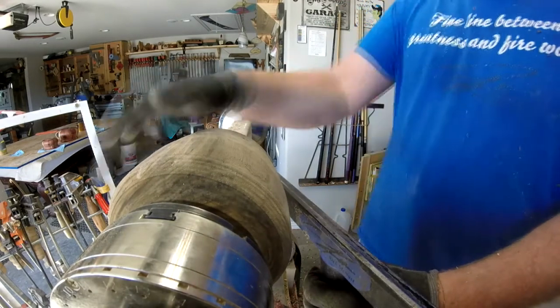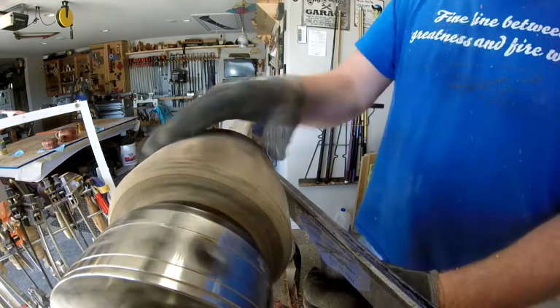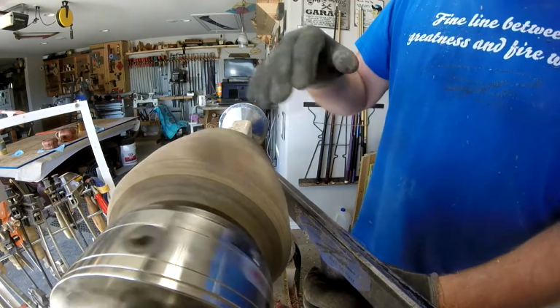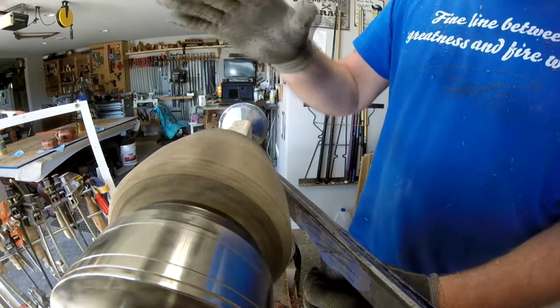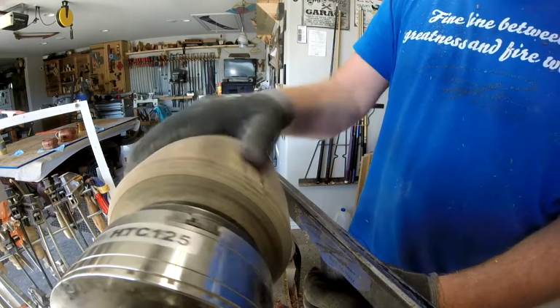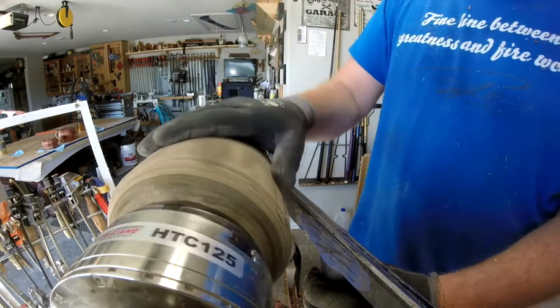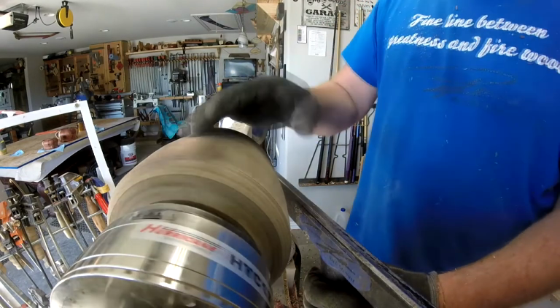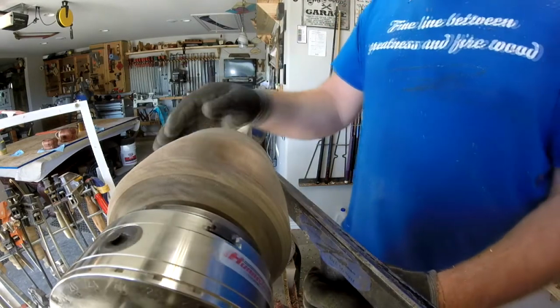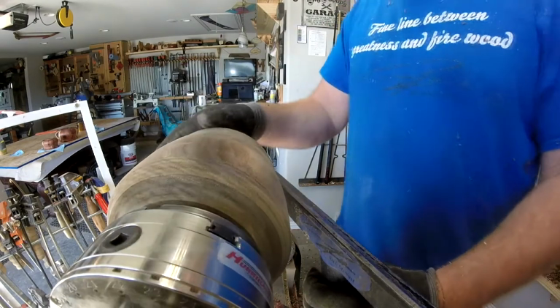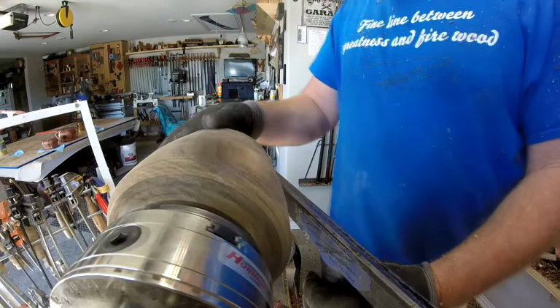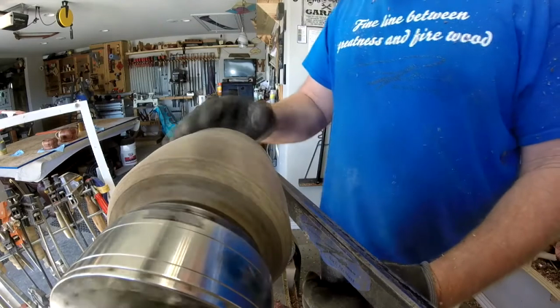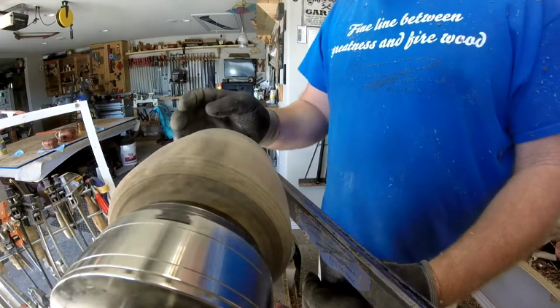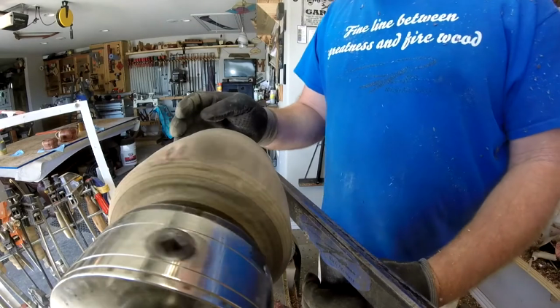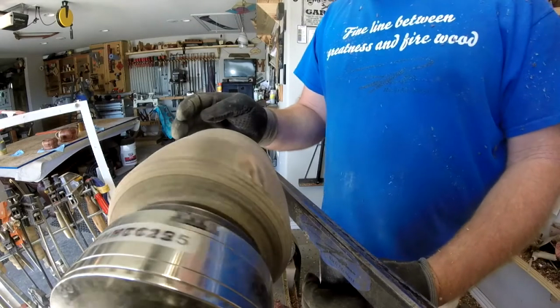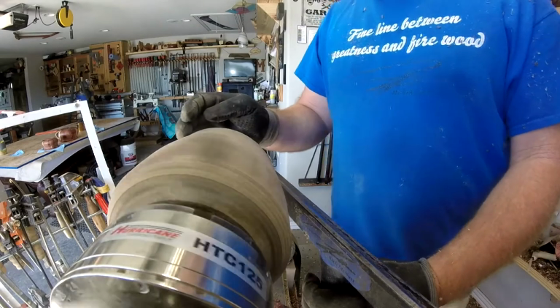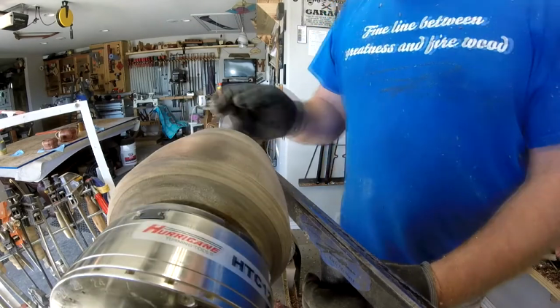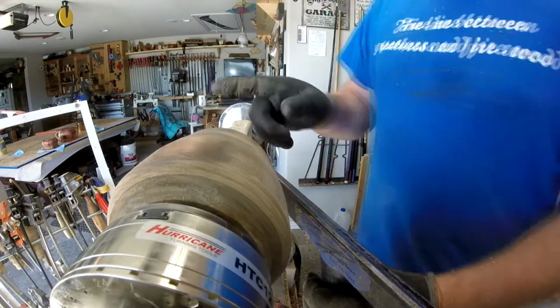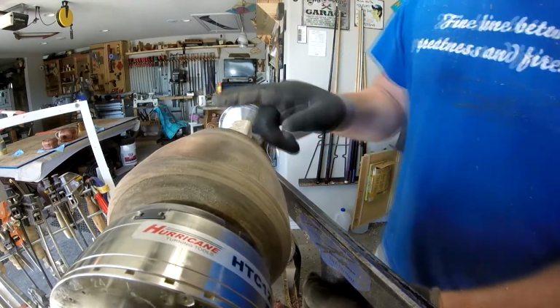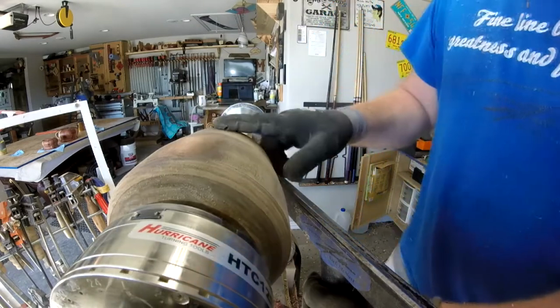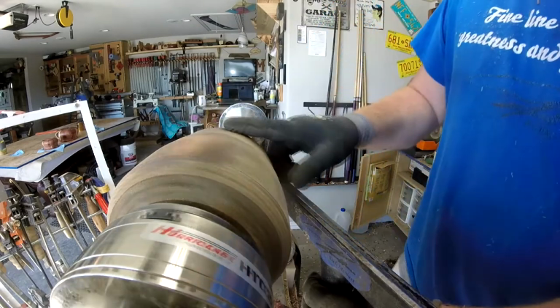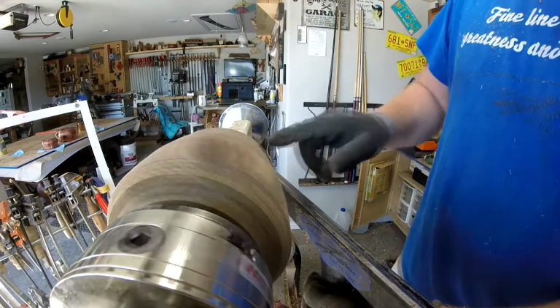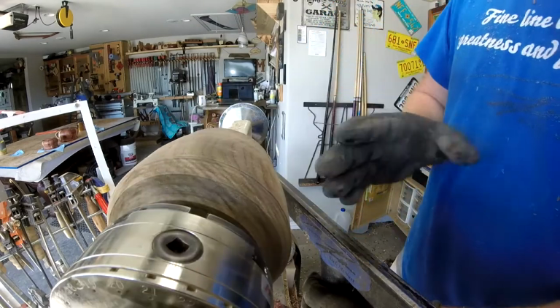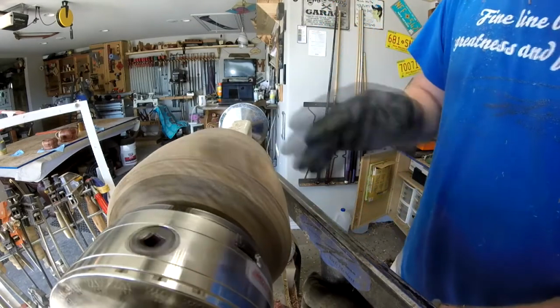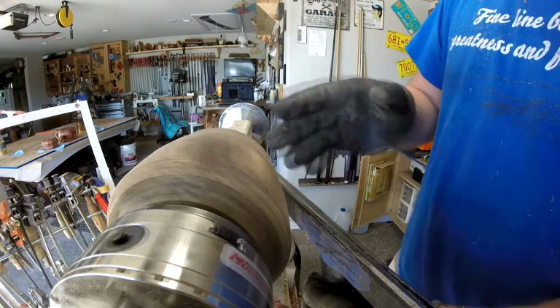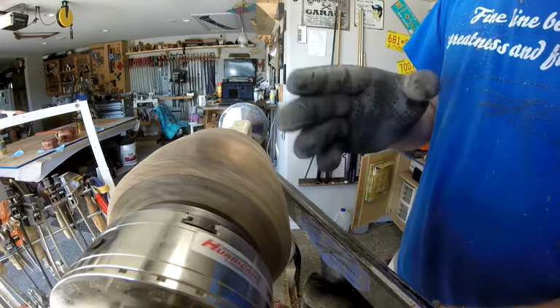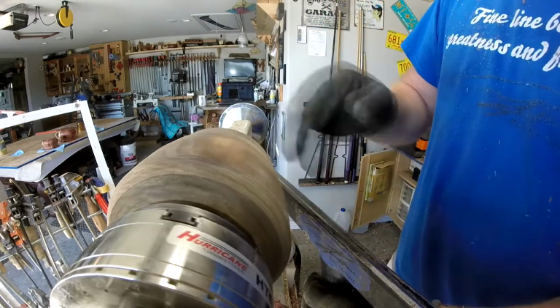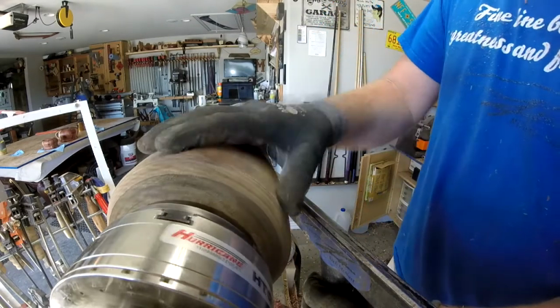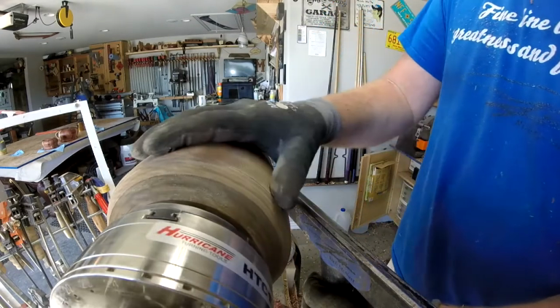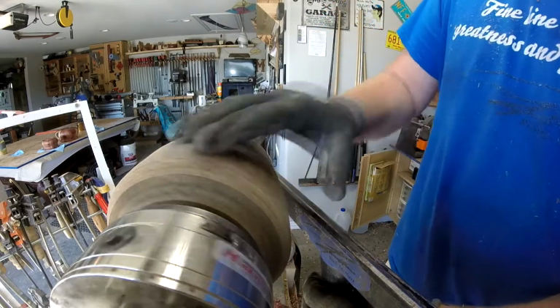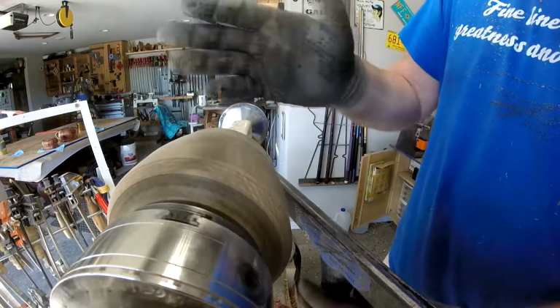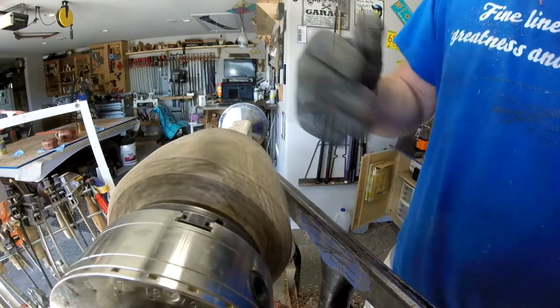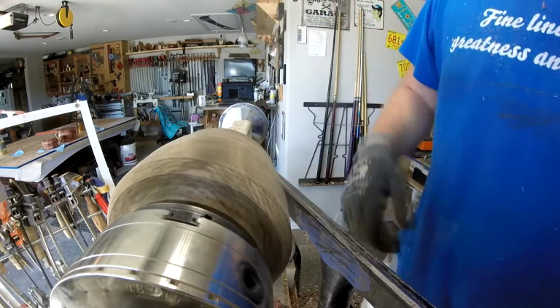So like I said, got it roughed out a little bit. Got to flatten up the front and then do some shaping, and then we'll get the hollow.